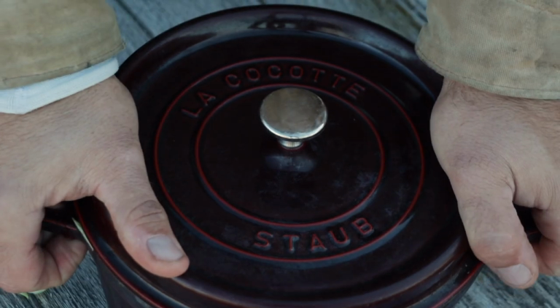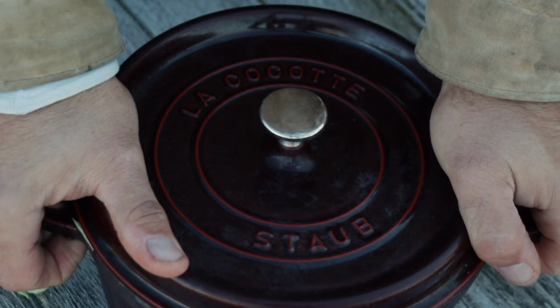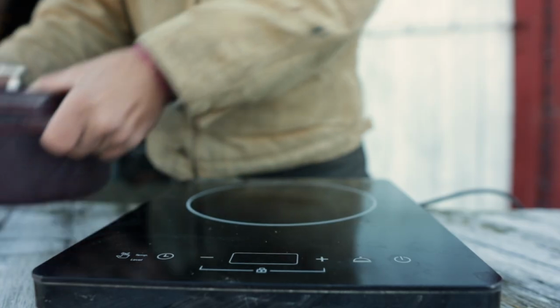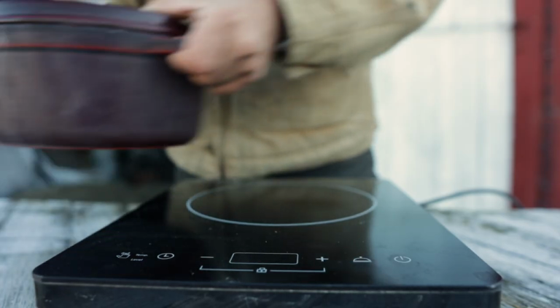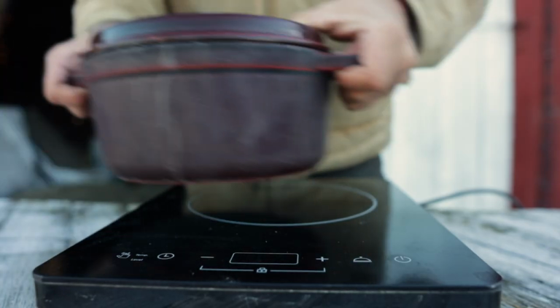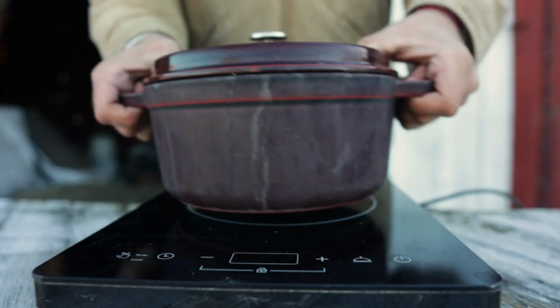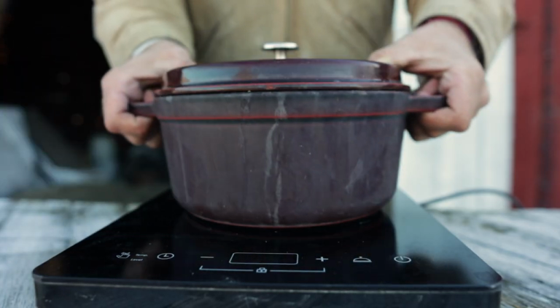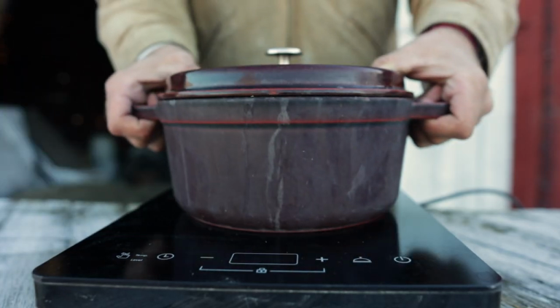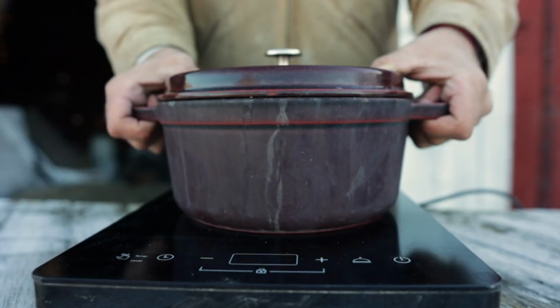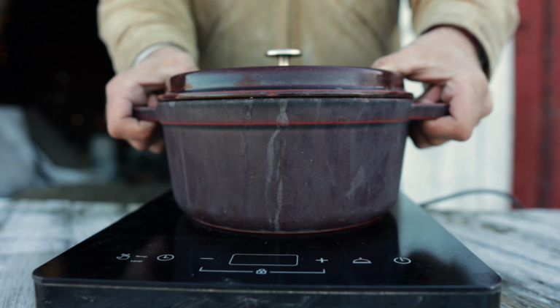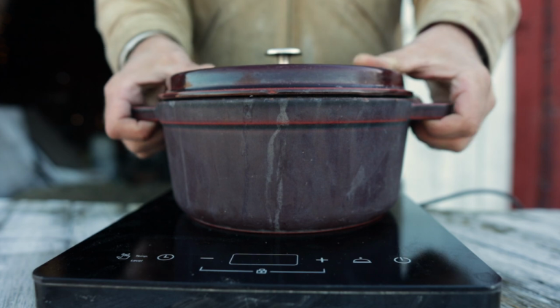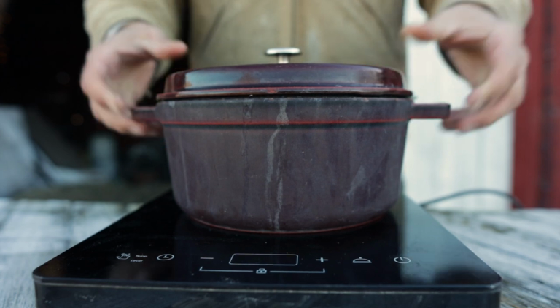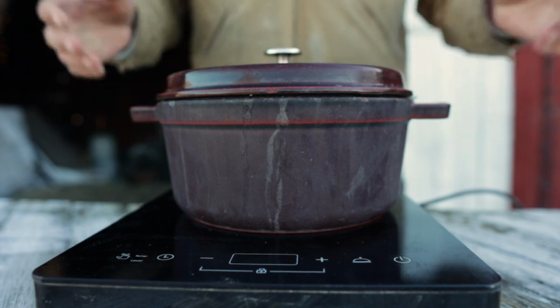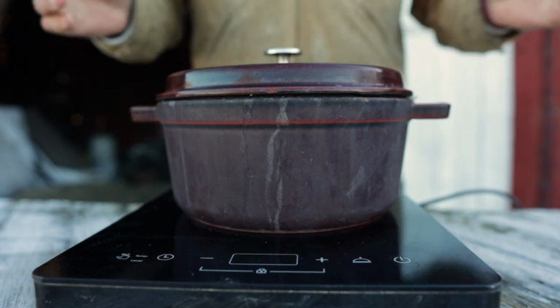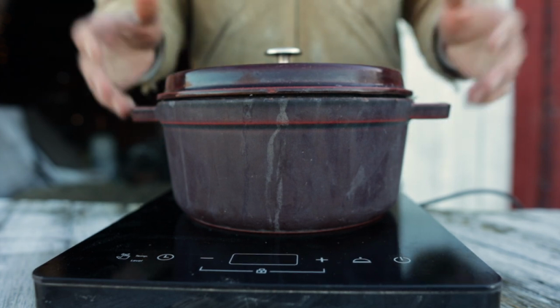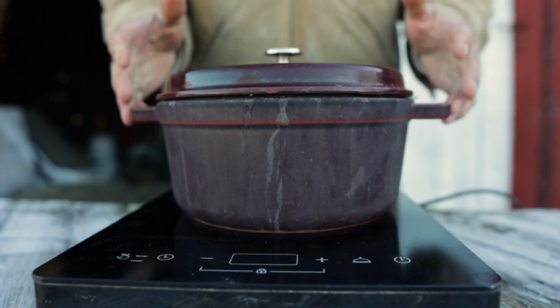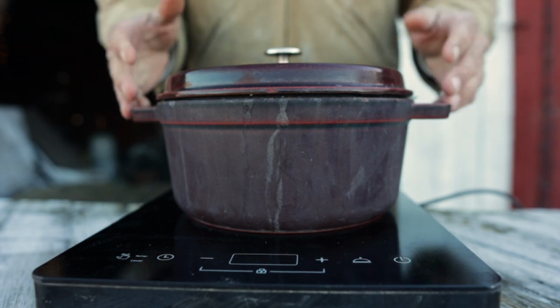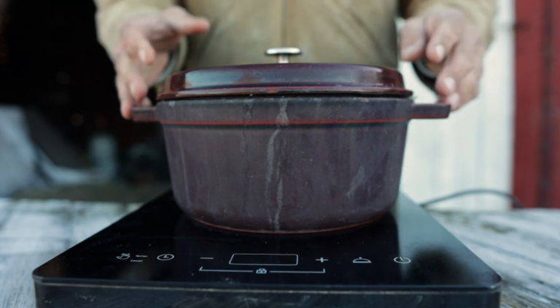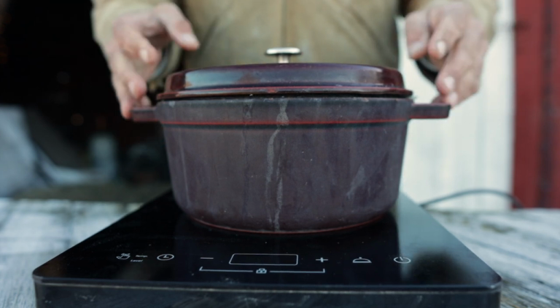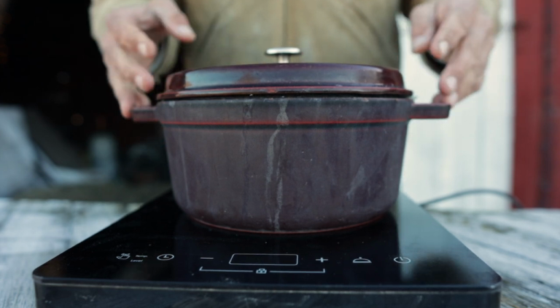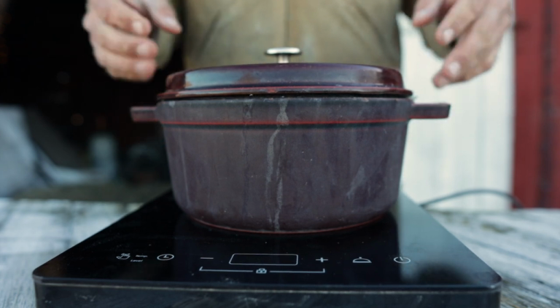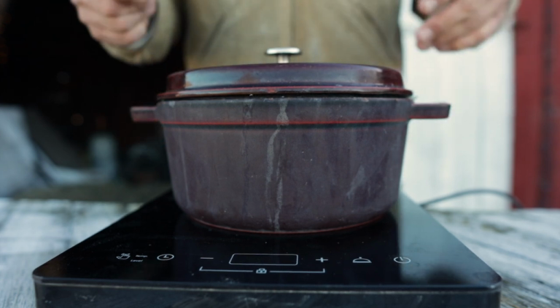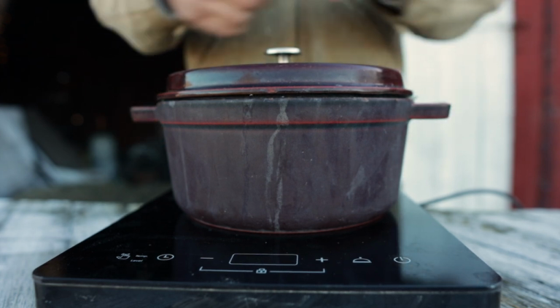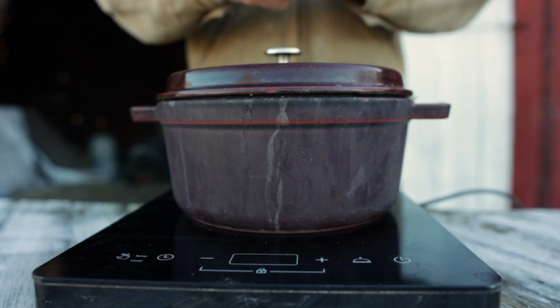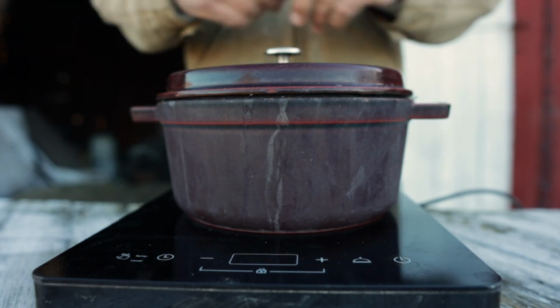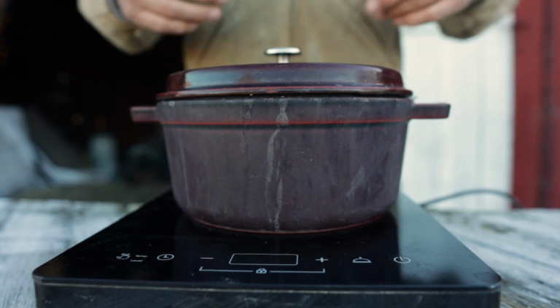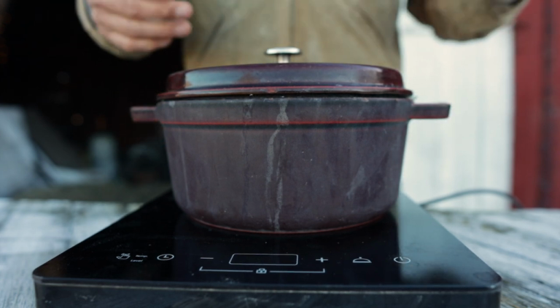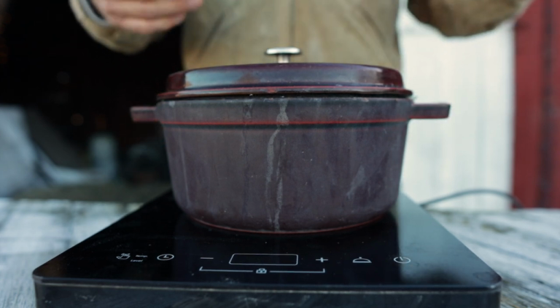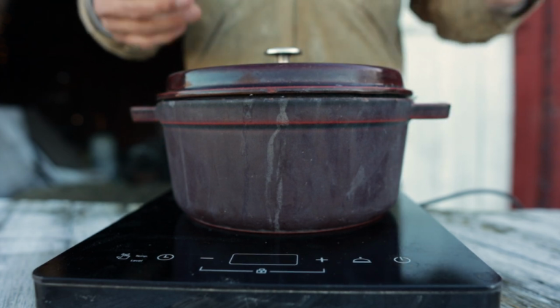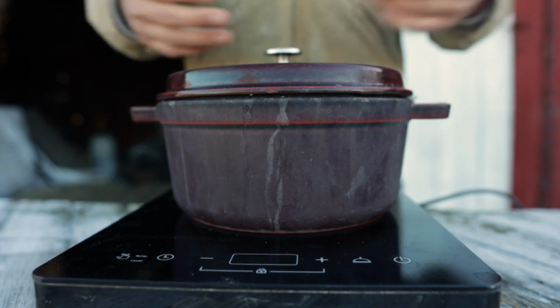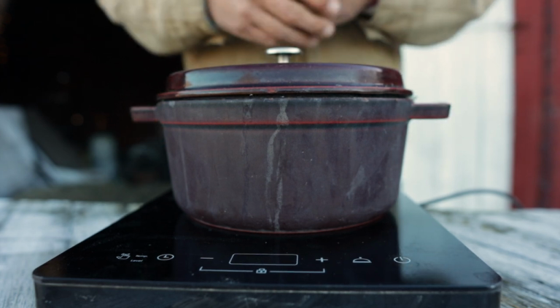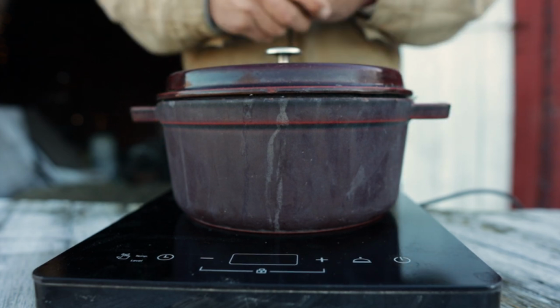Now it's time for the magic to happen. We're gonna let this come to a boil and then let it simmer for two to three hours.